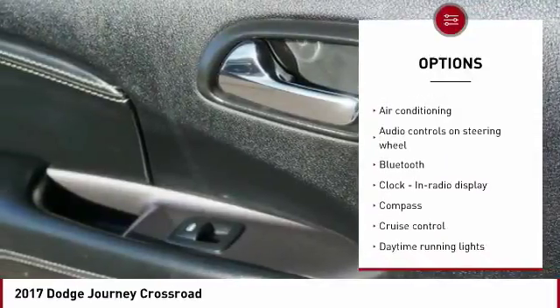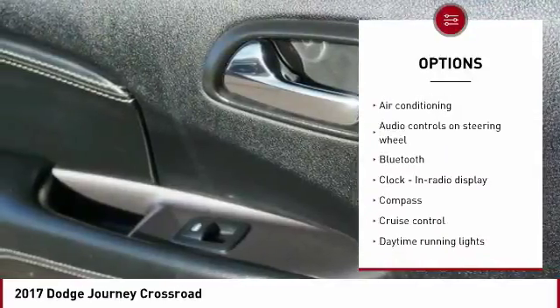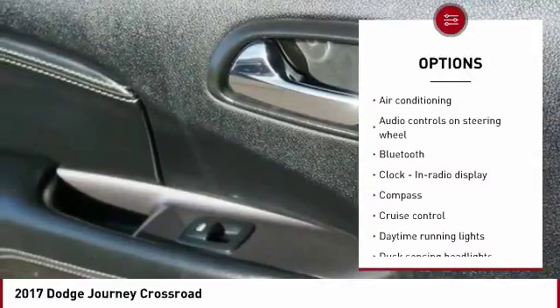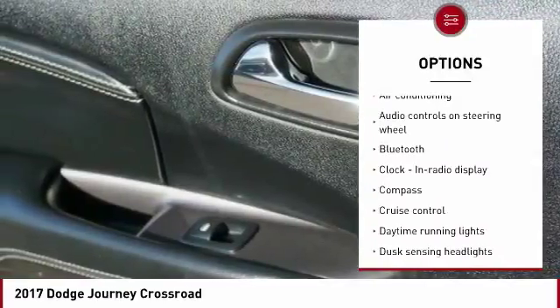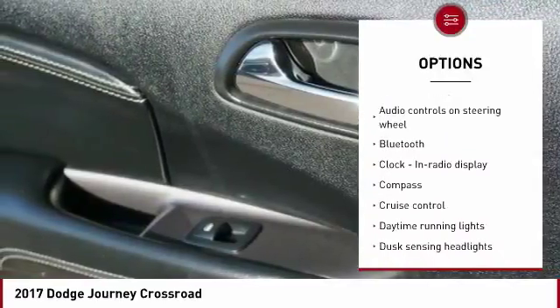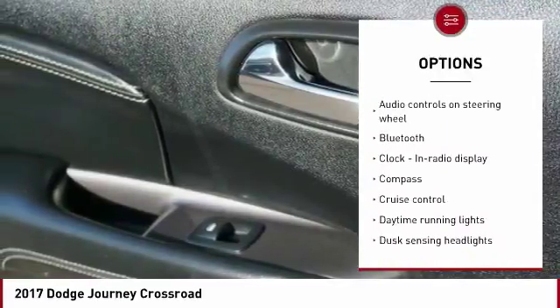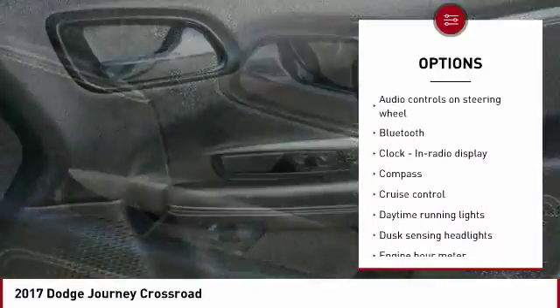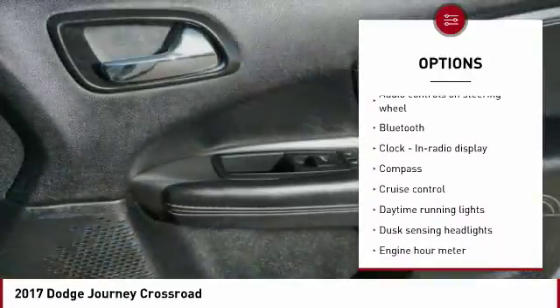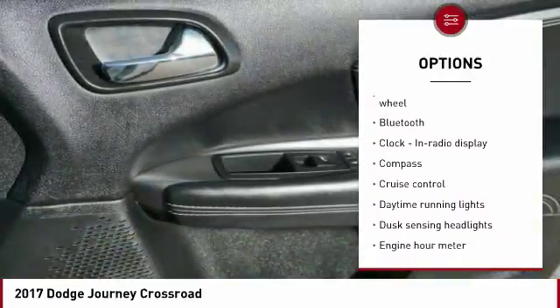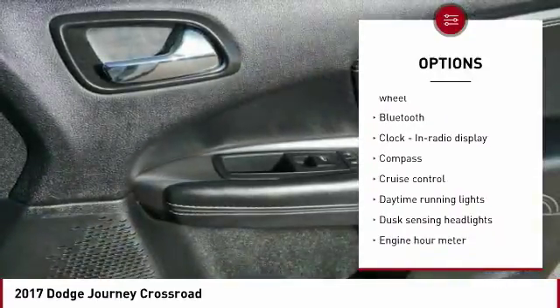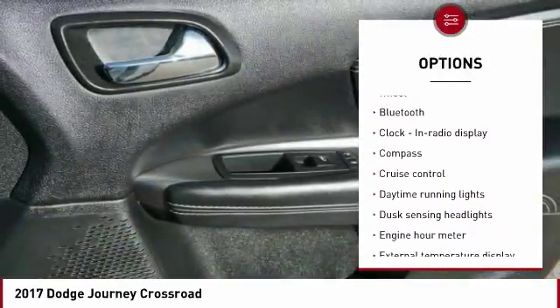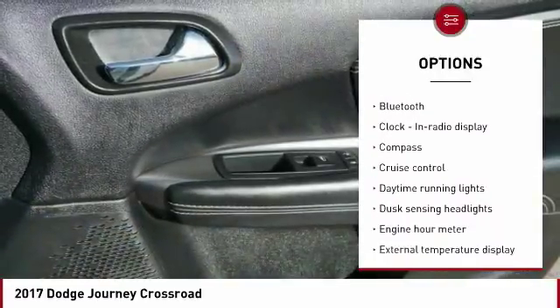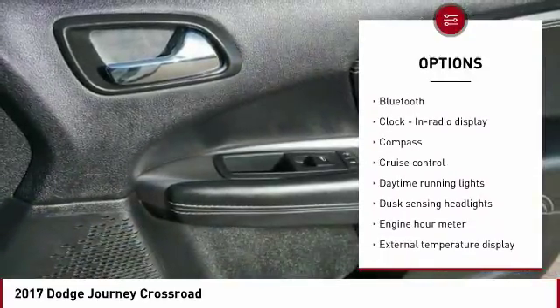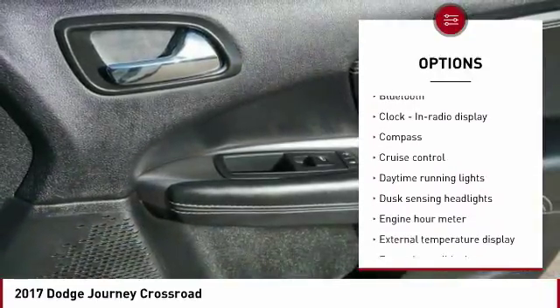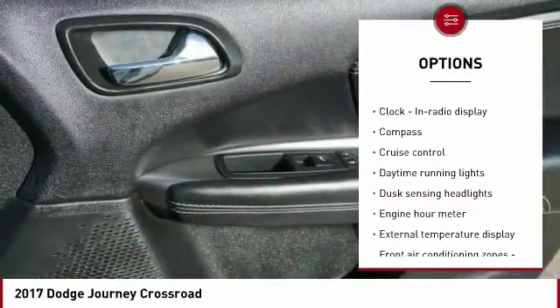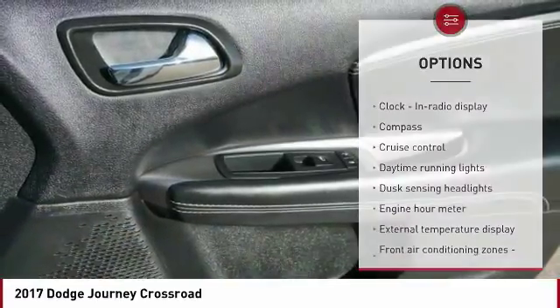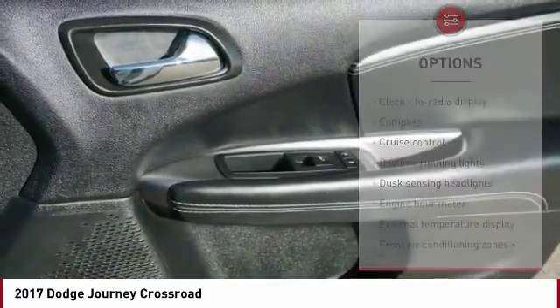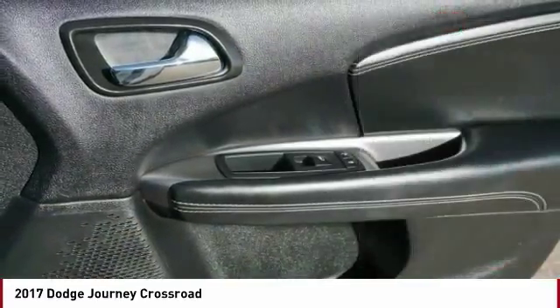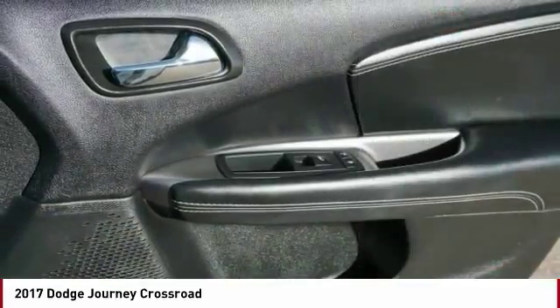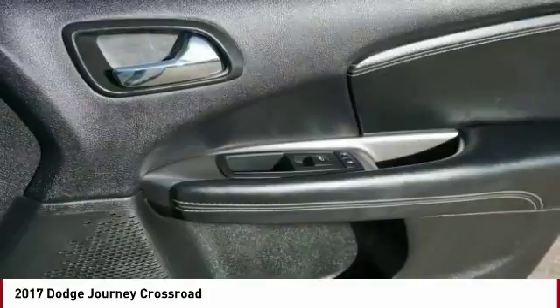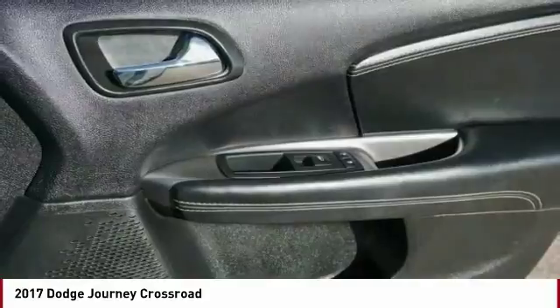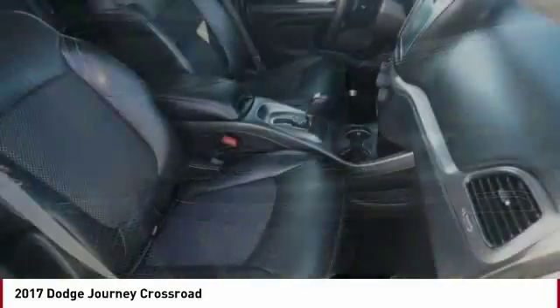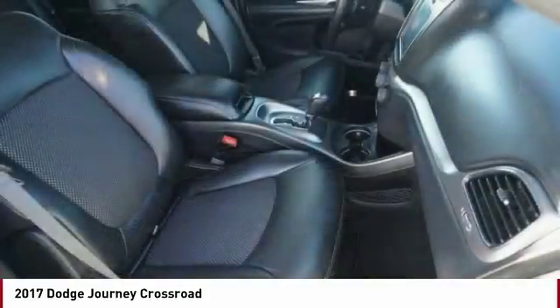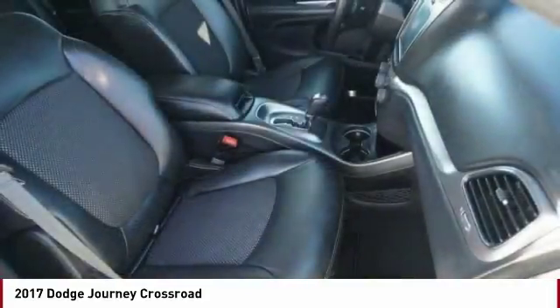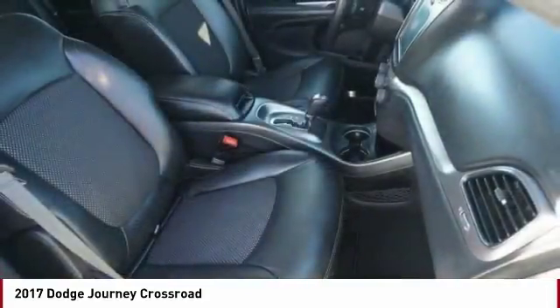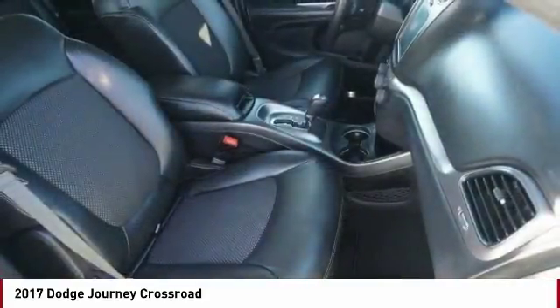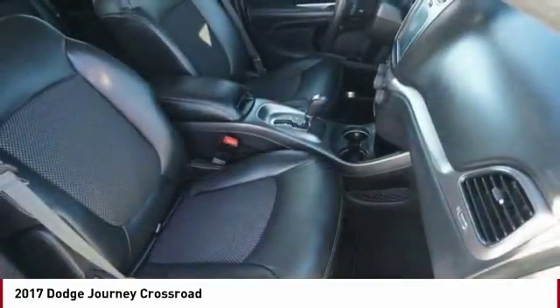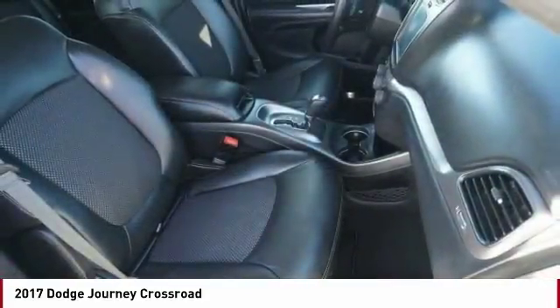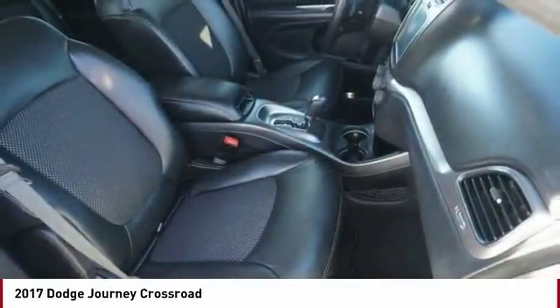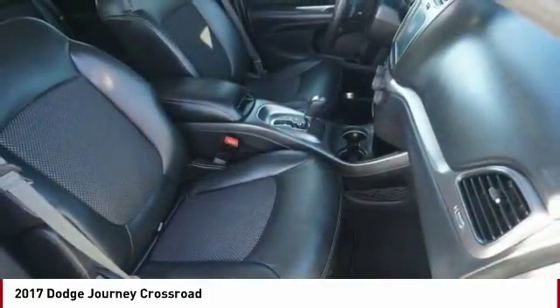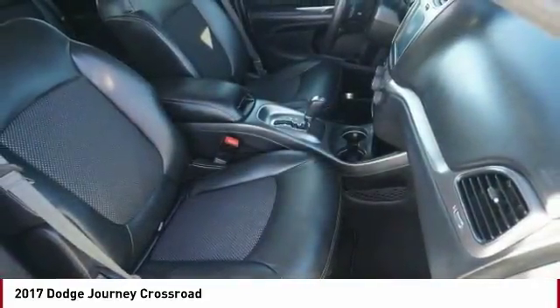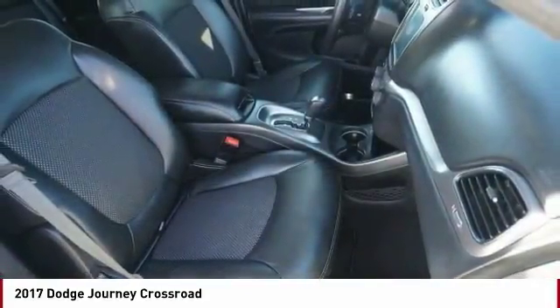Front wheel drive, tilt and telescopic steering wheel, cruise control, compass, remote power door locks.